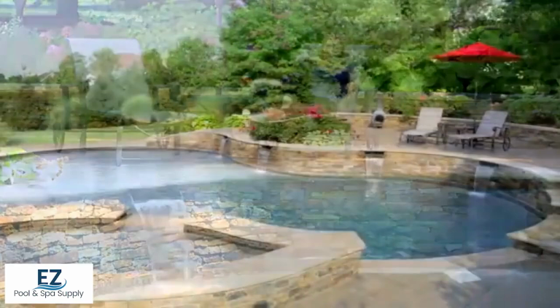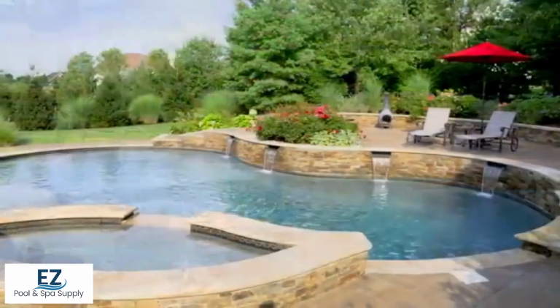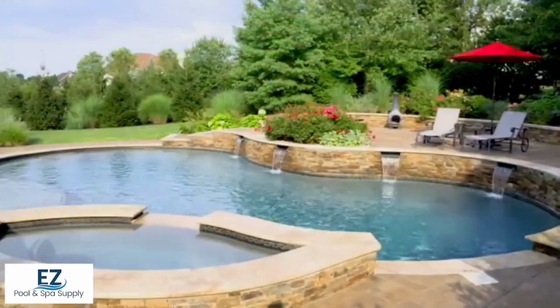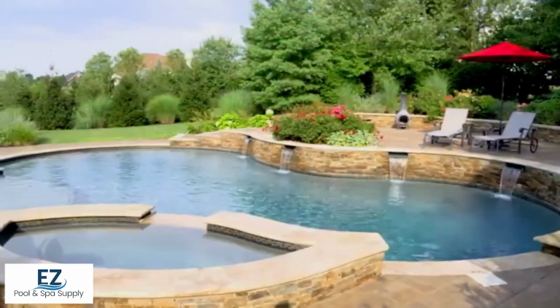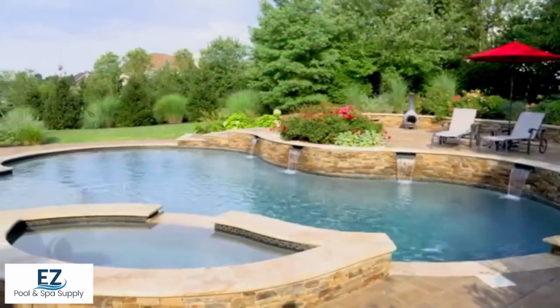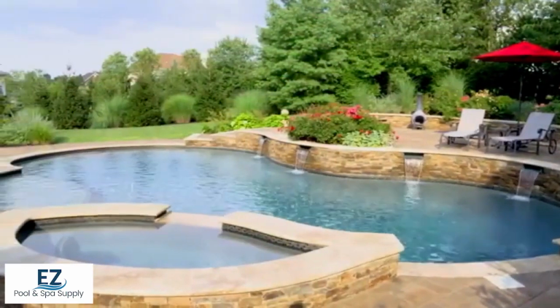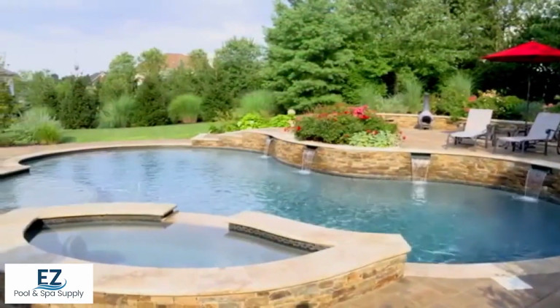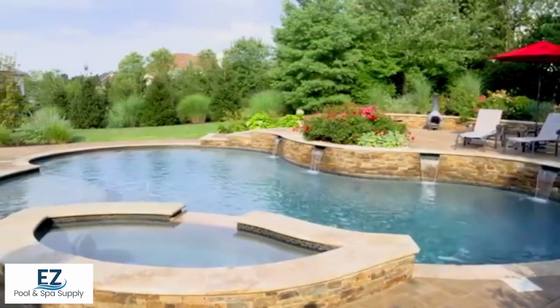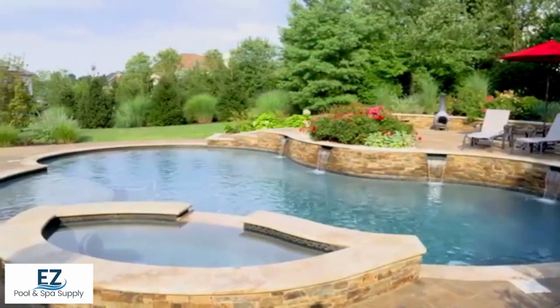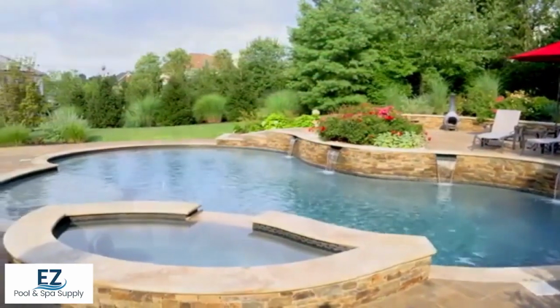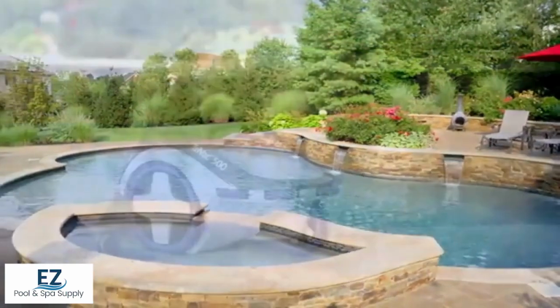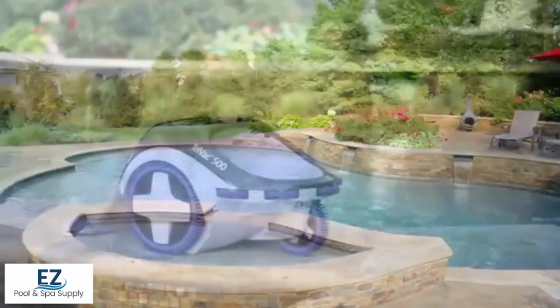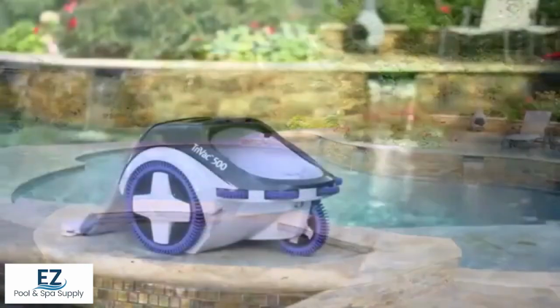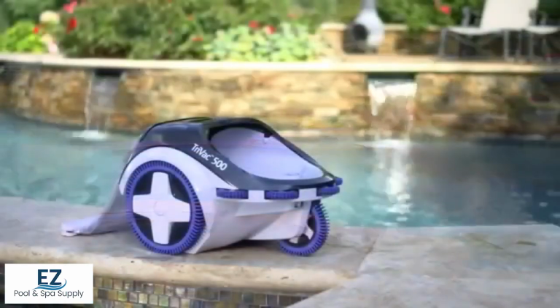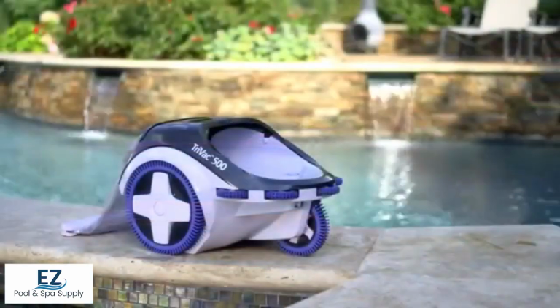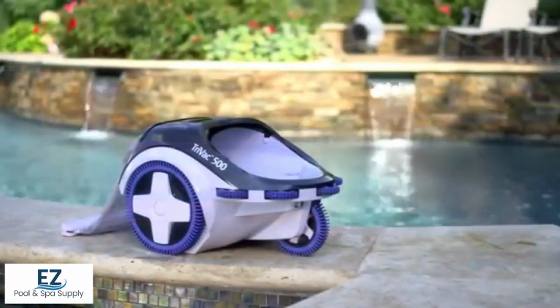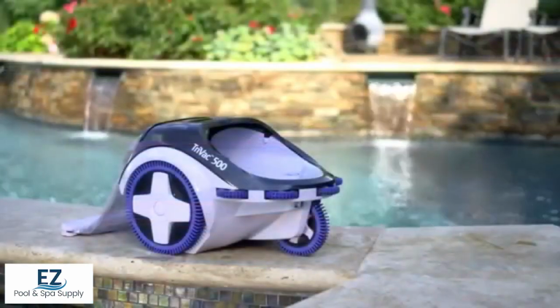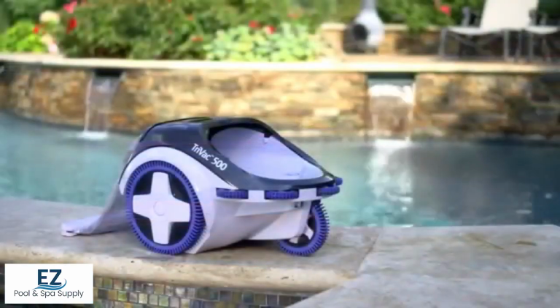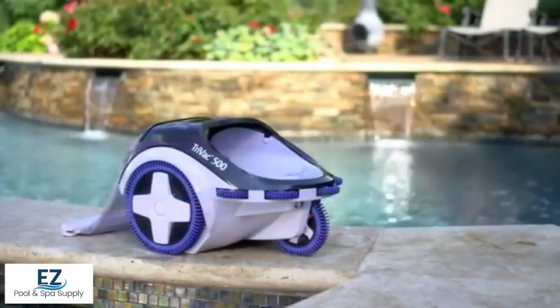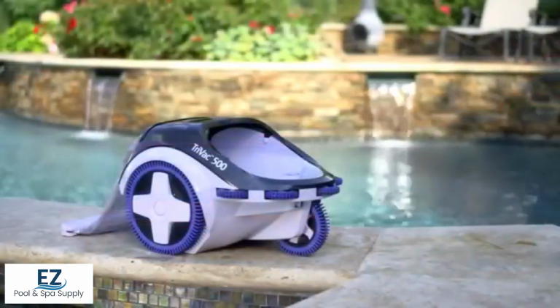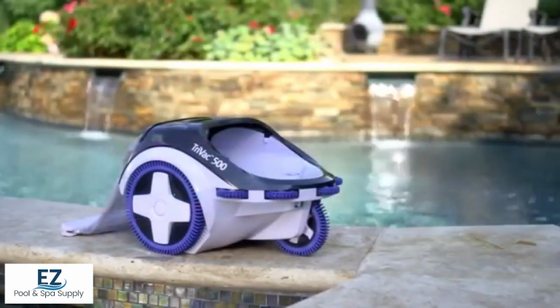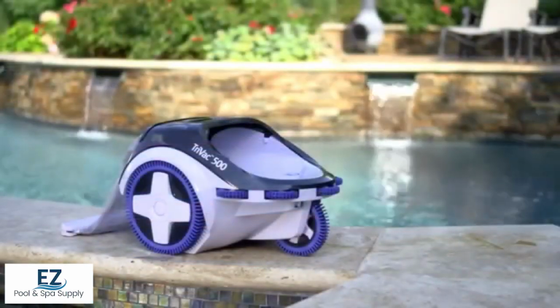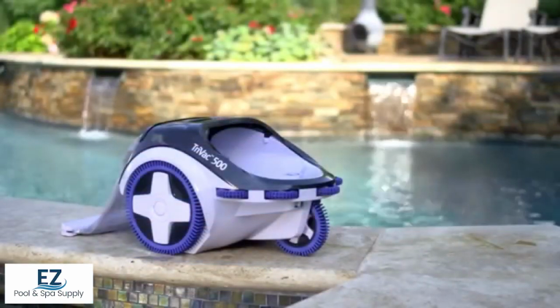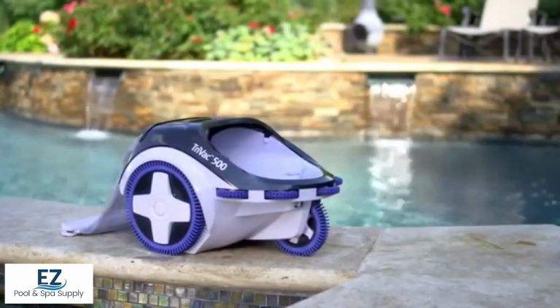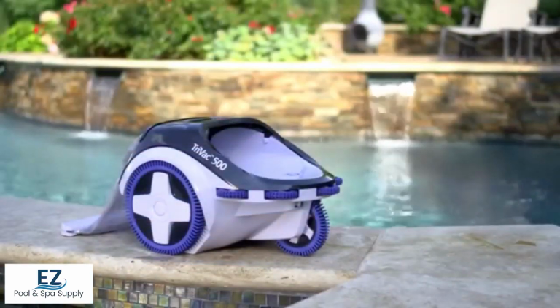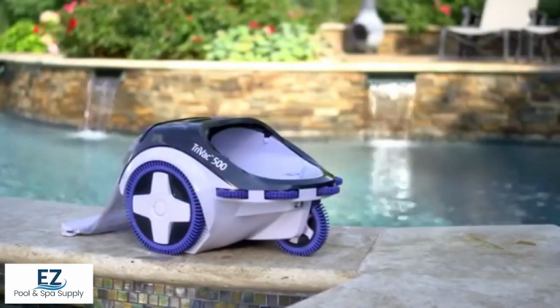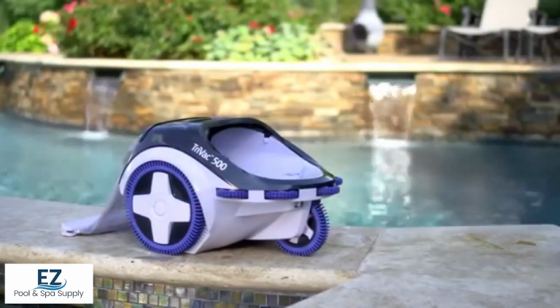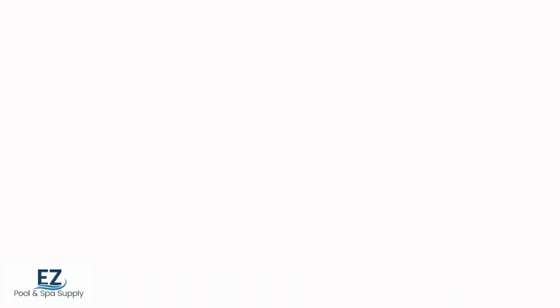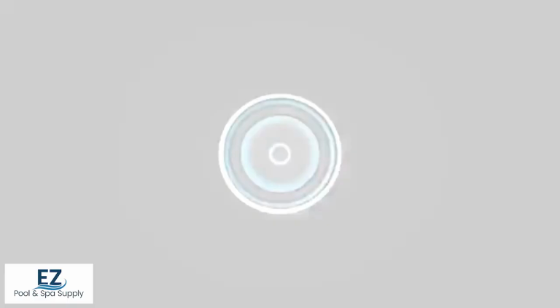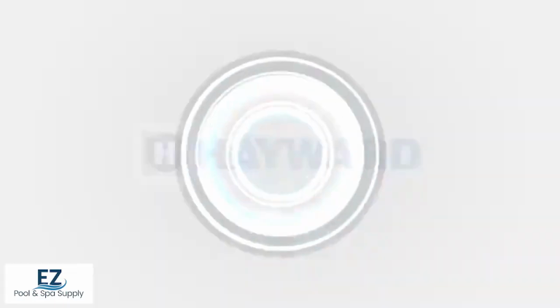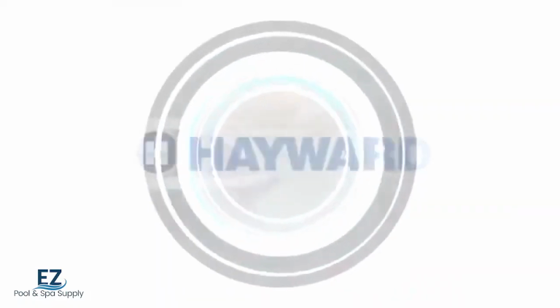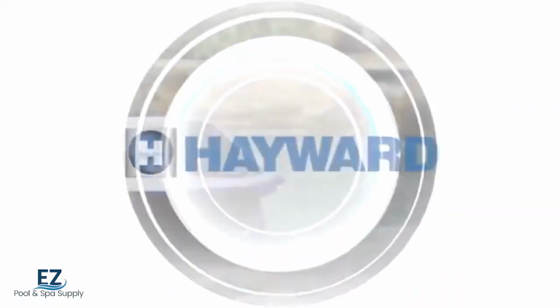Visit your local Hayward dealer or hayward.com to learn more, and to see the new TriVac 500 pressure side pool cleaner in action.